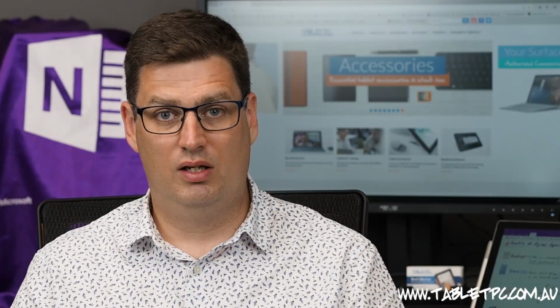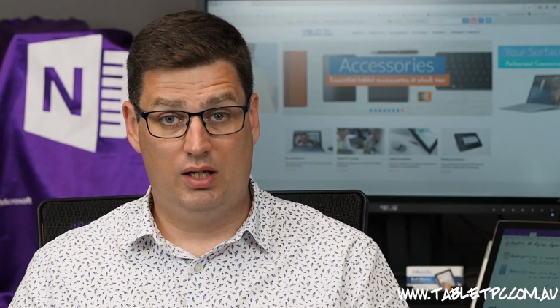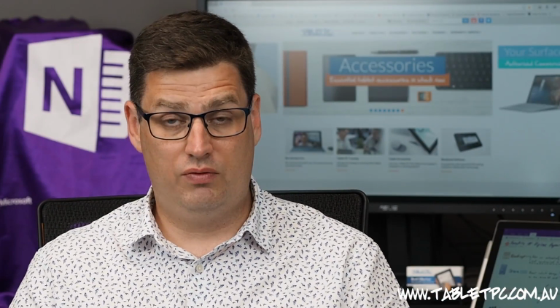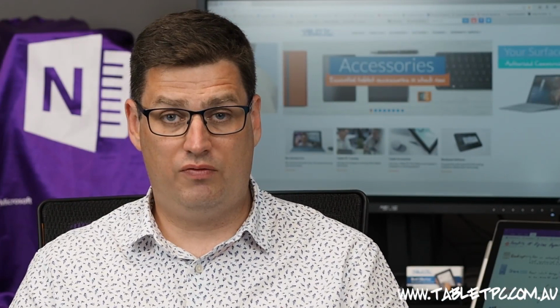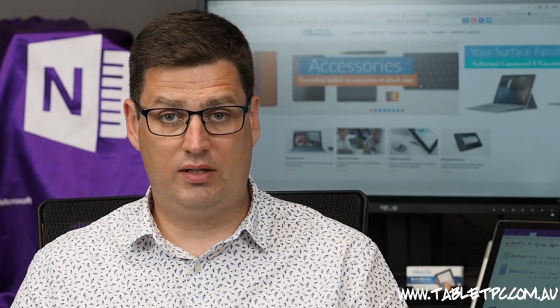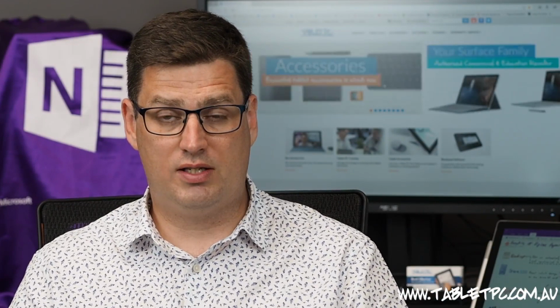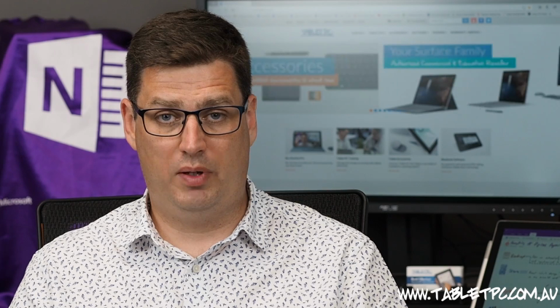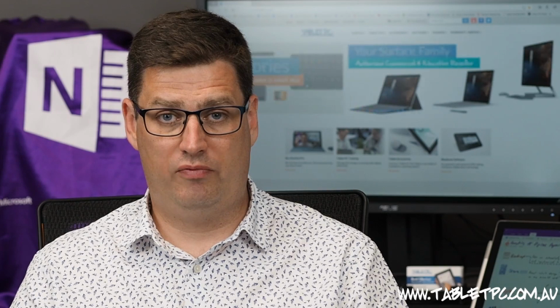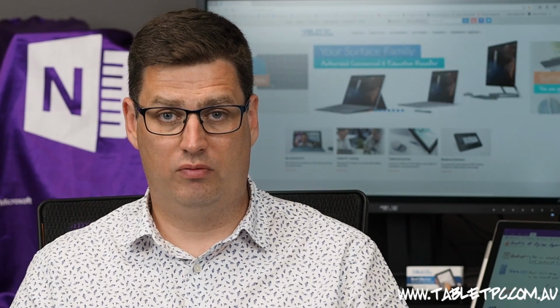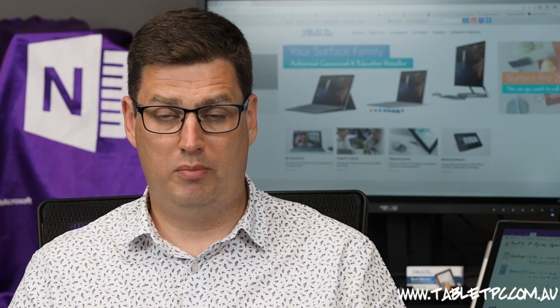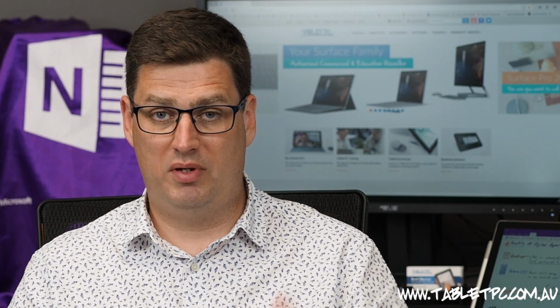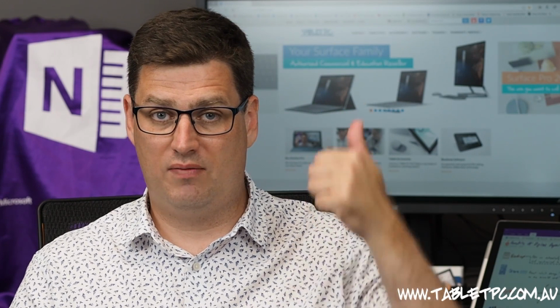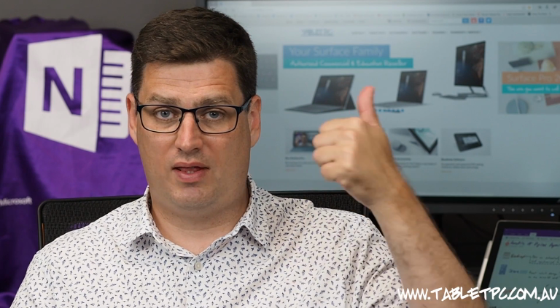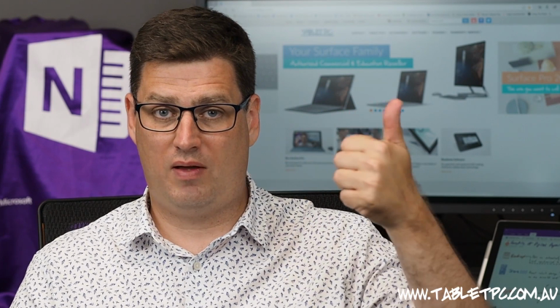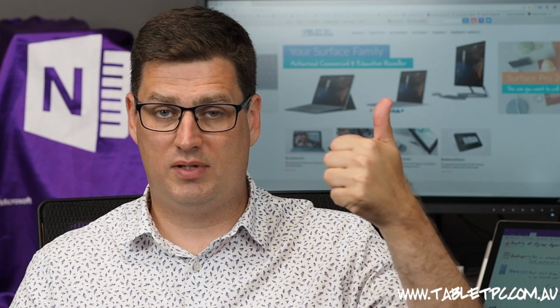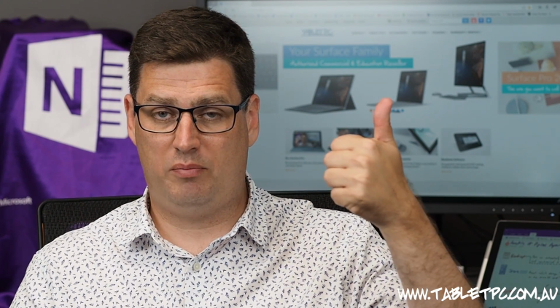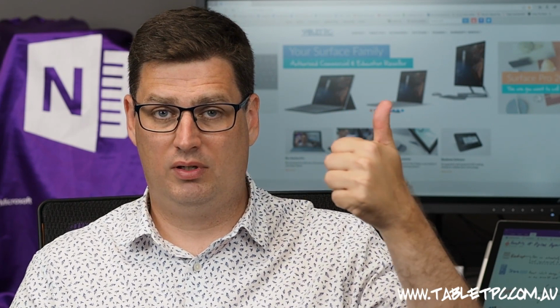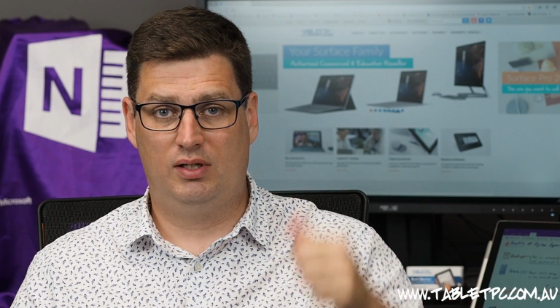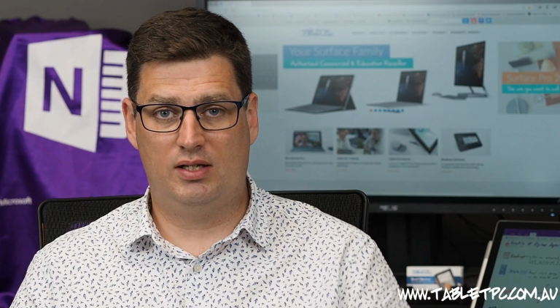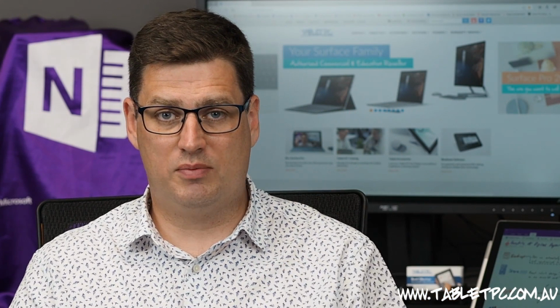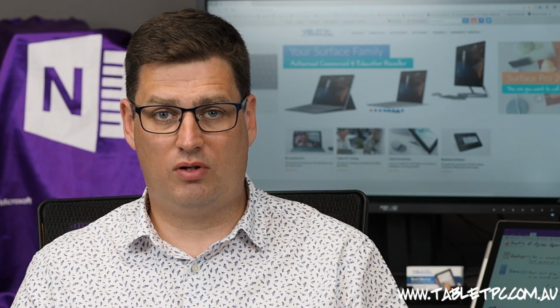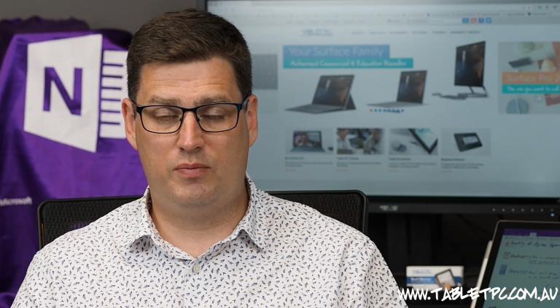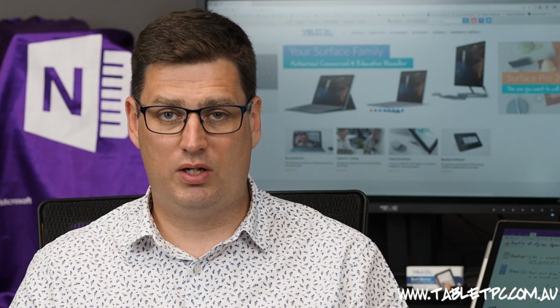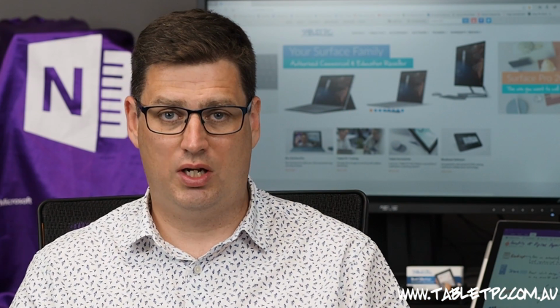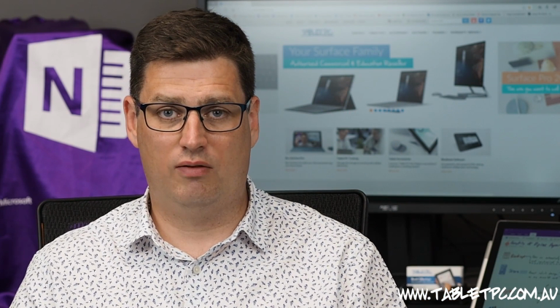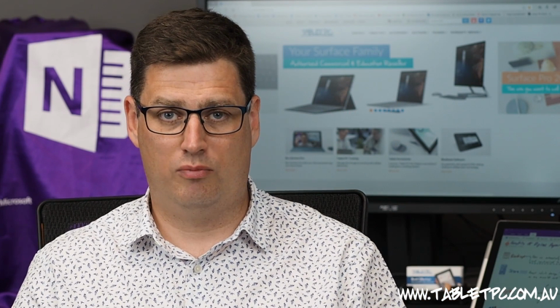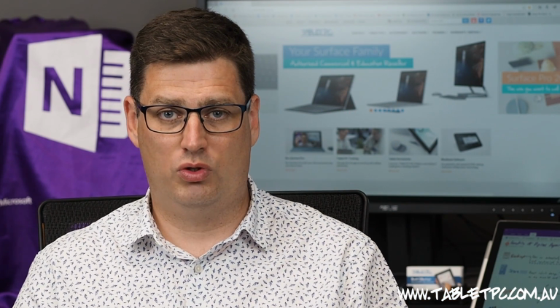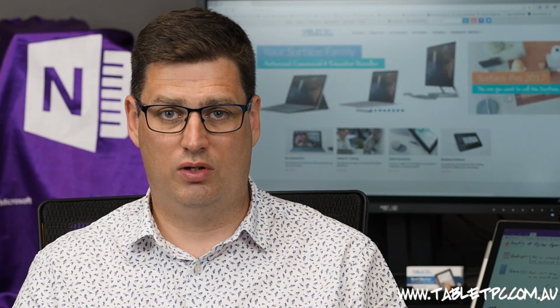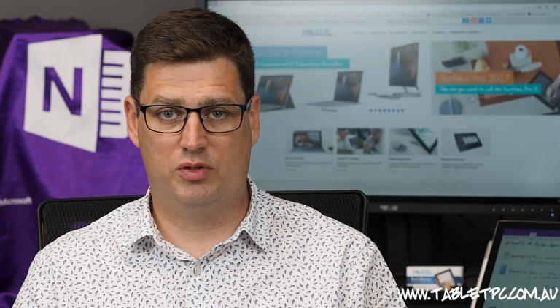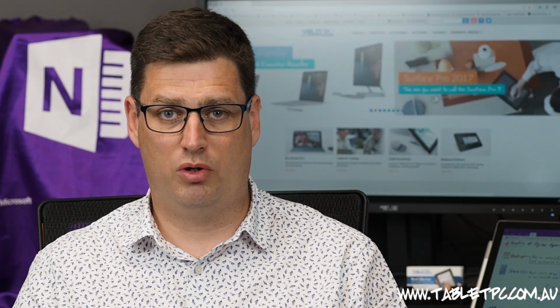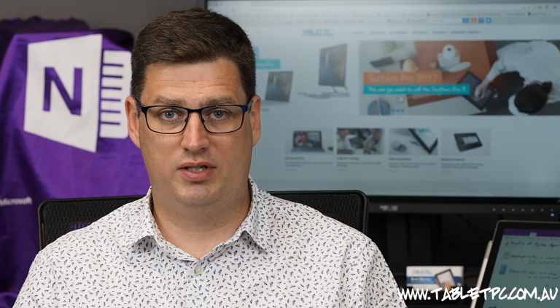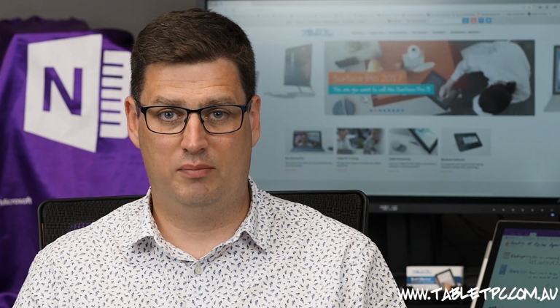If you found this tip helpful, remember to give us a thumbs up and subscribe to our channel for more Surface Pro tips.